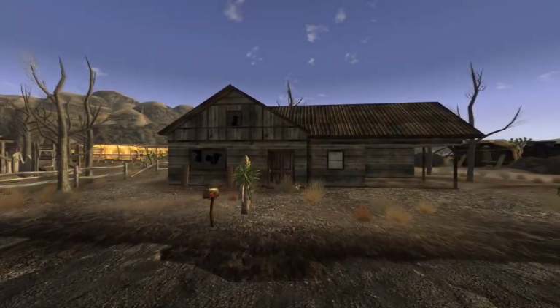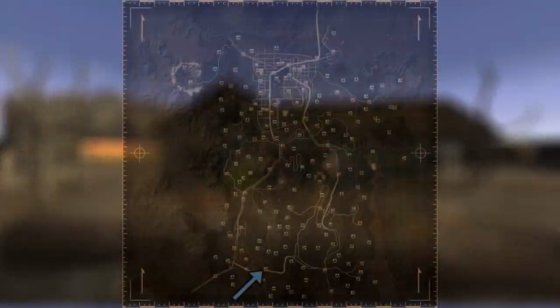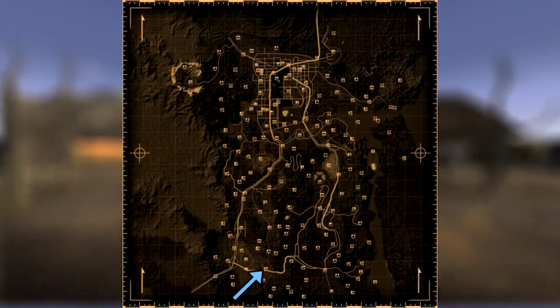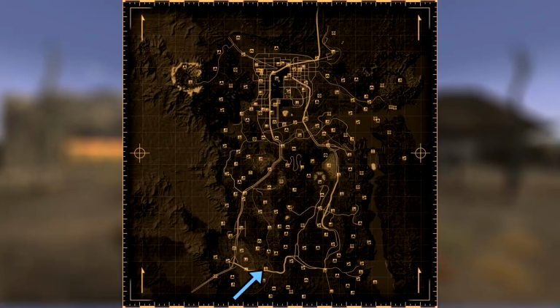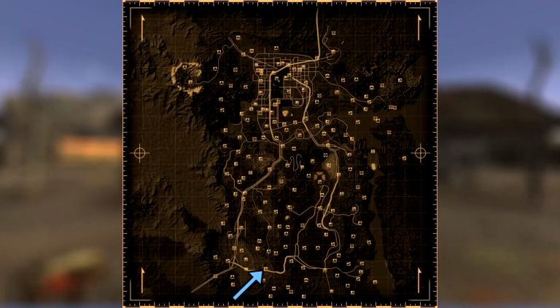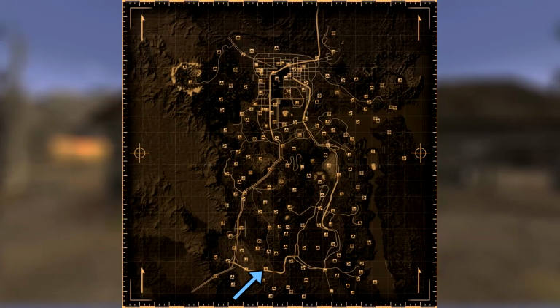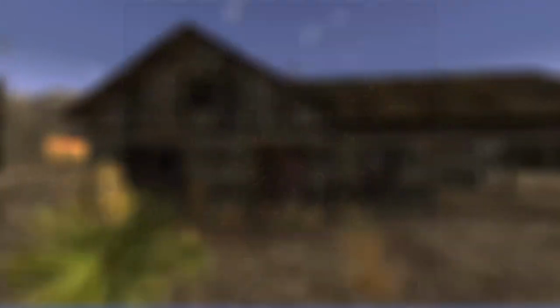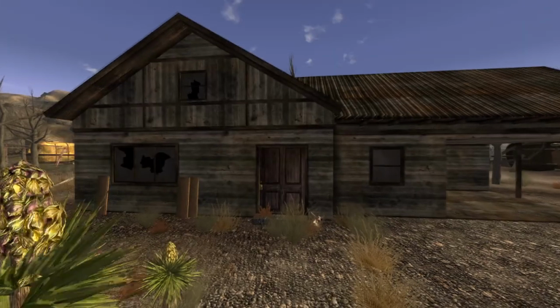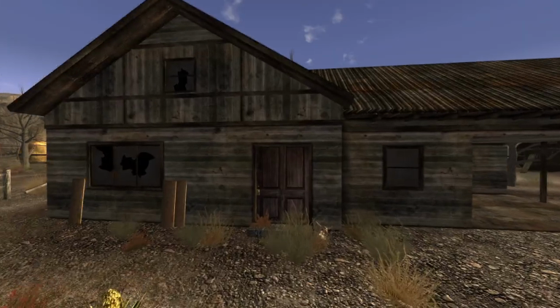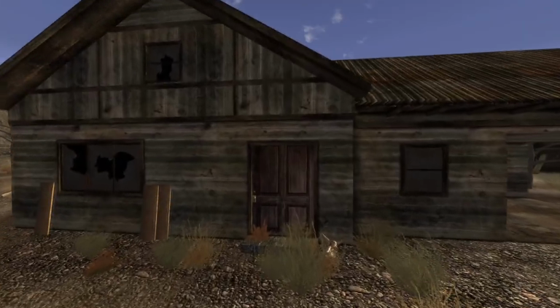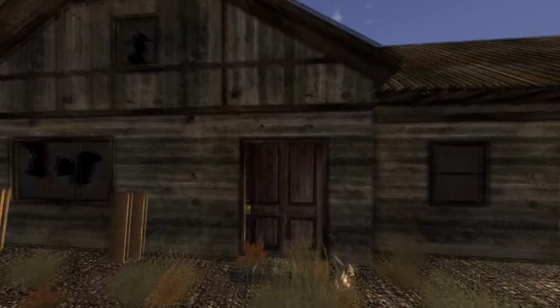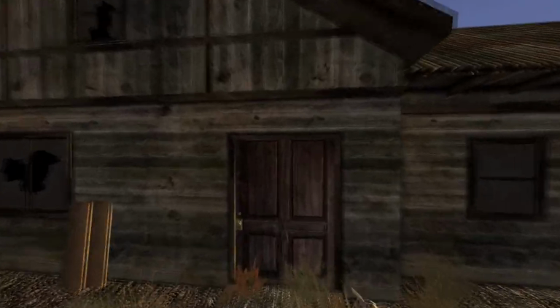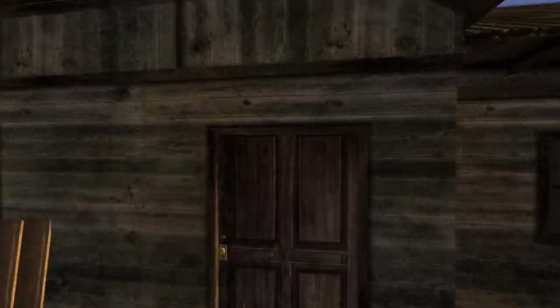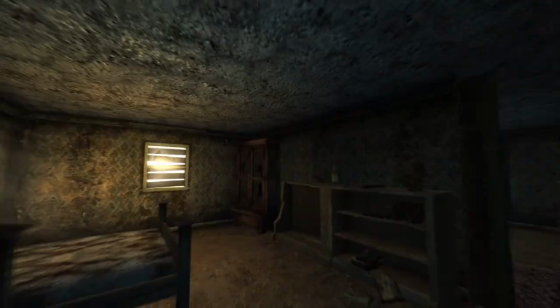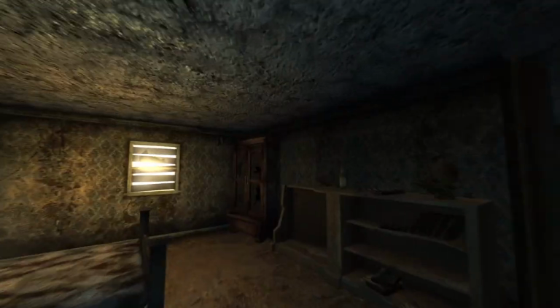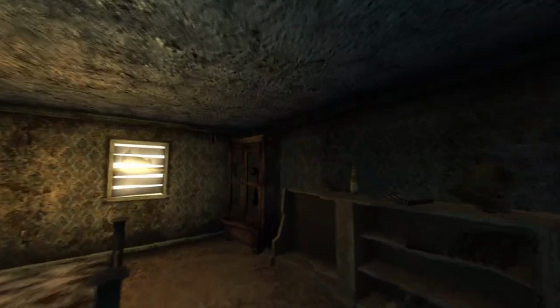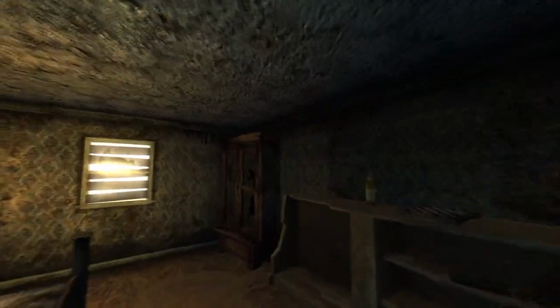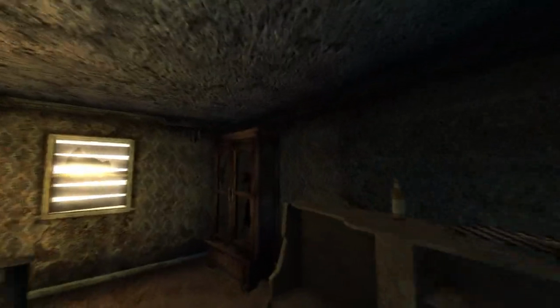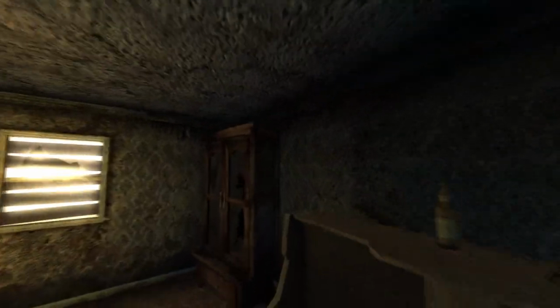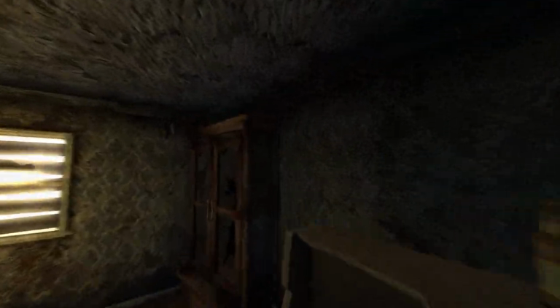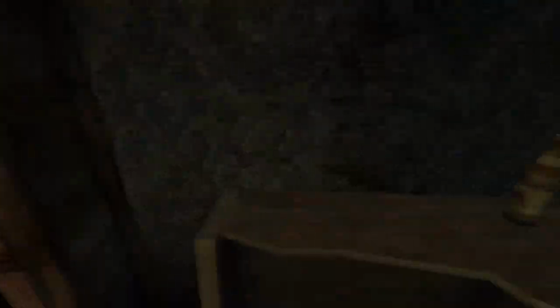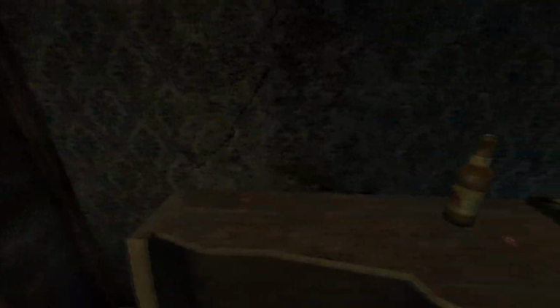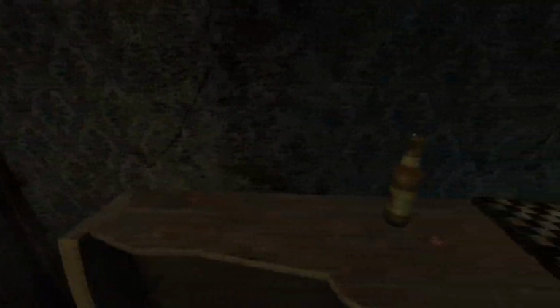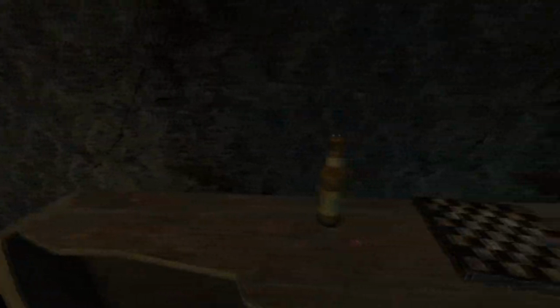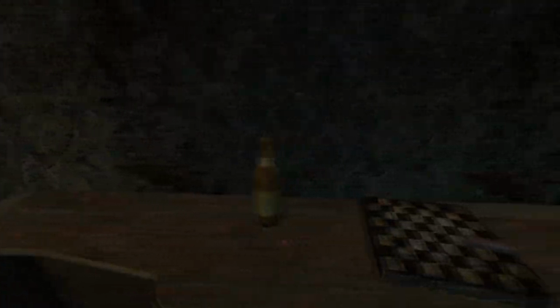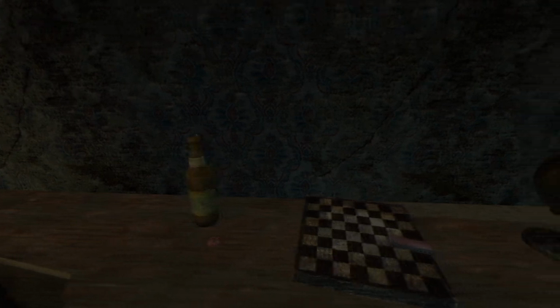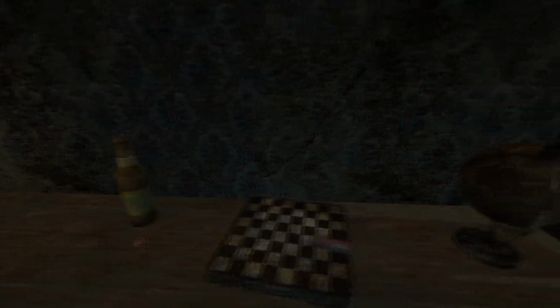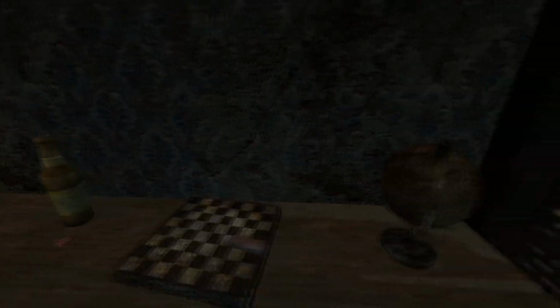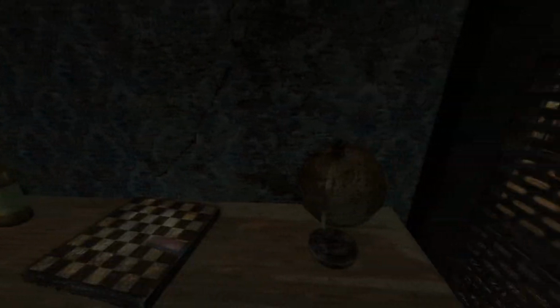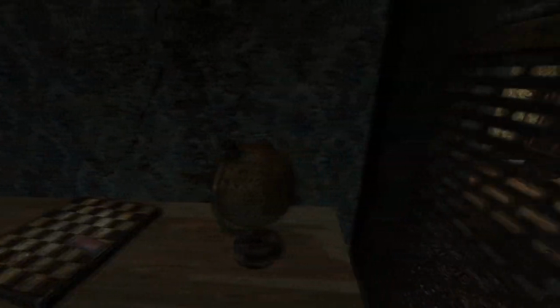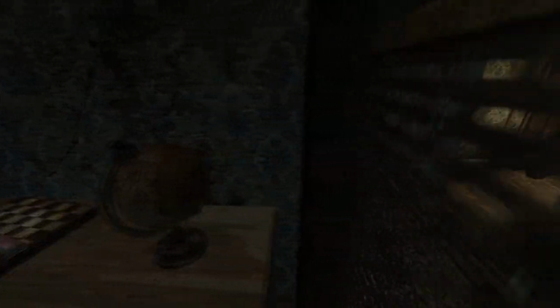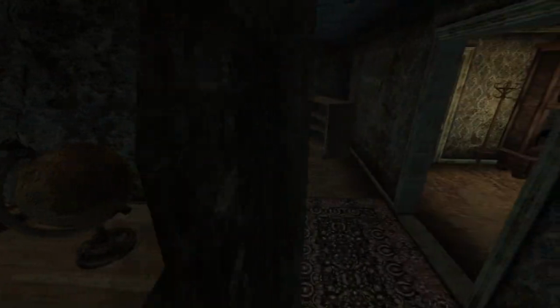Next up is Nipton. Enter the house opposite the general store and make your way into the bedroom. On a long bookshelf next to a chessboard will be the cap.